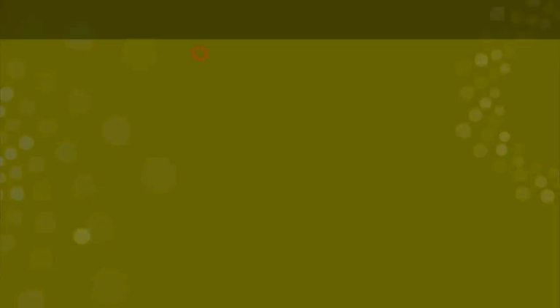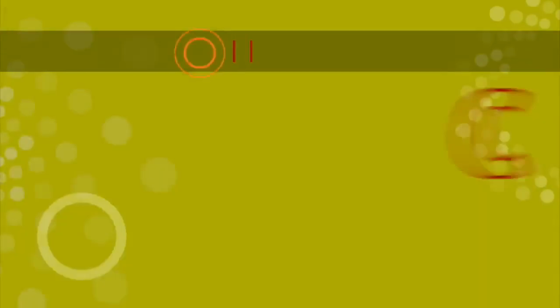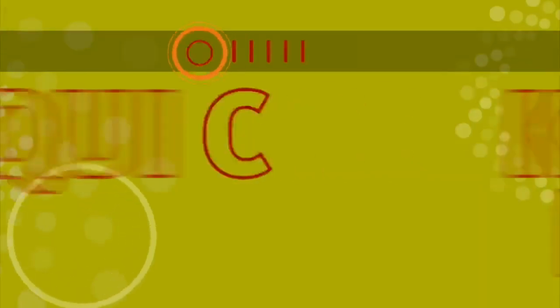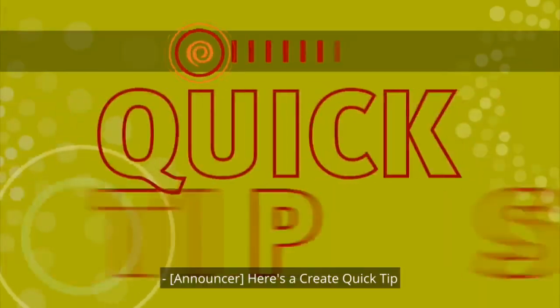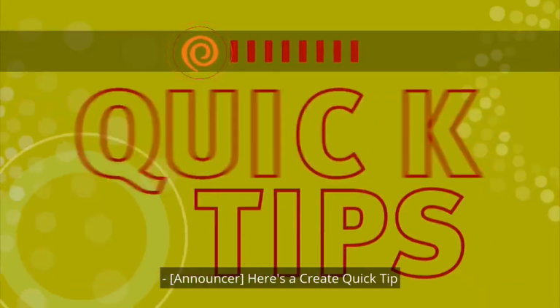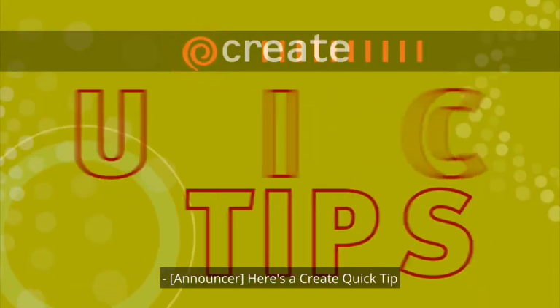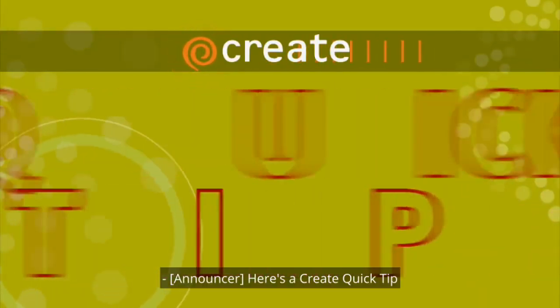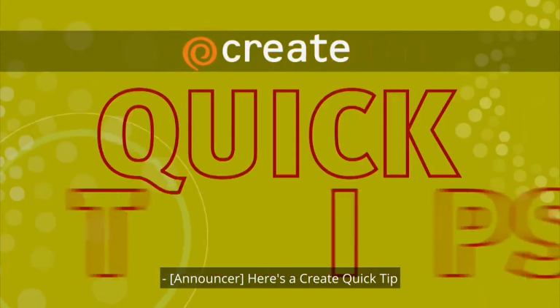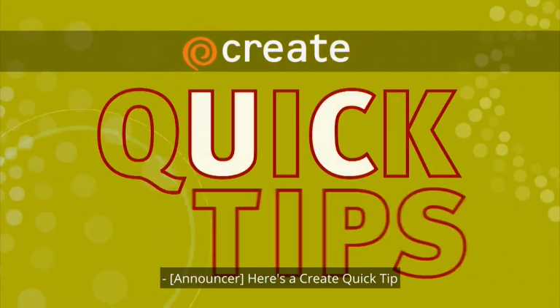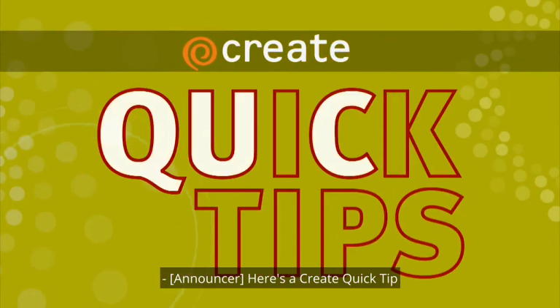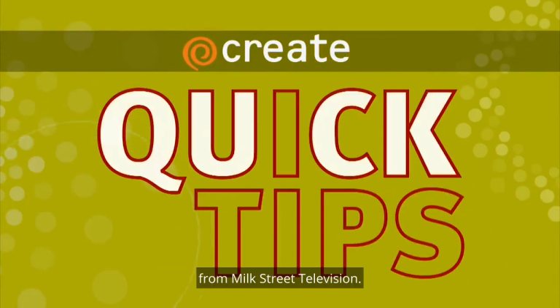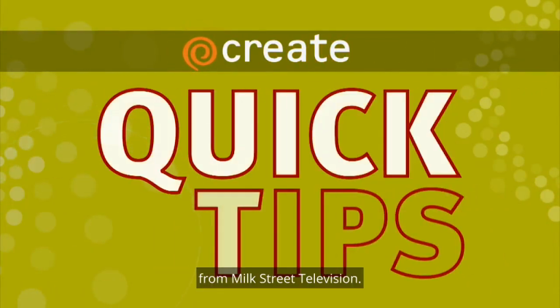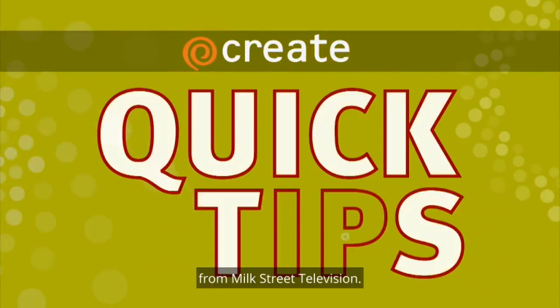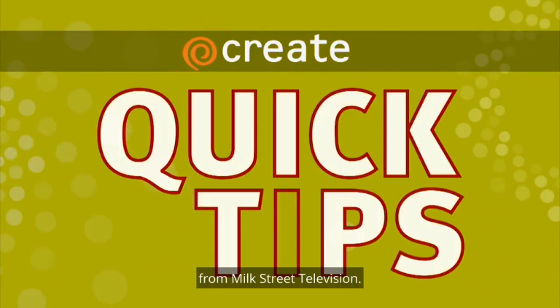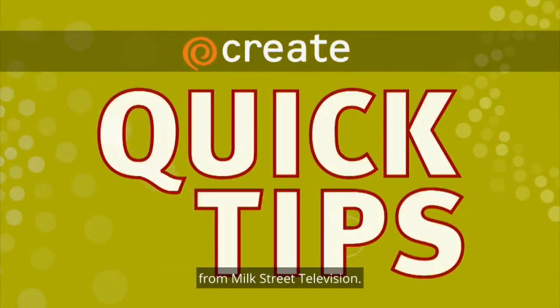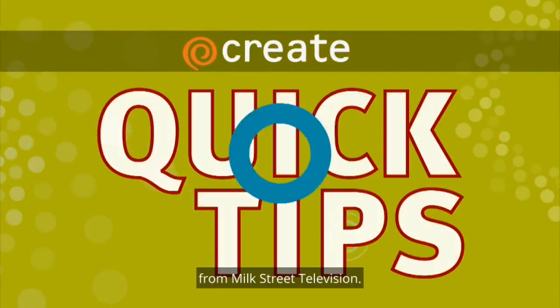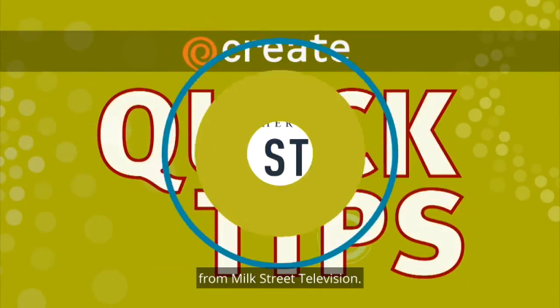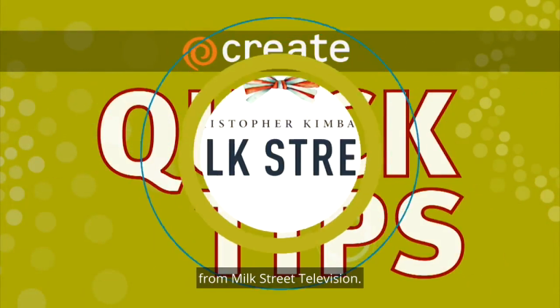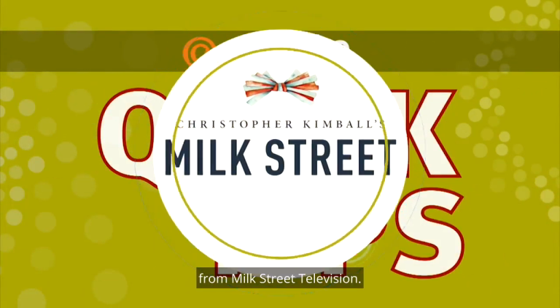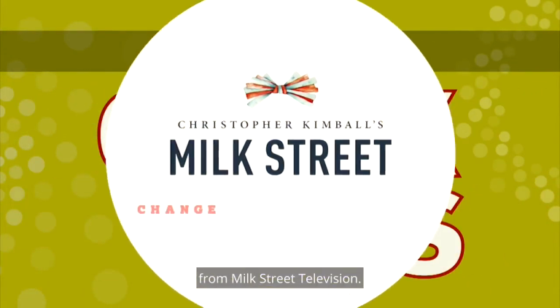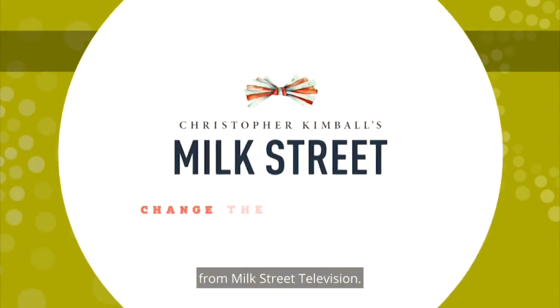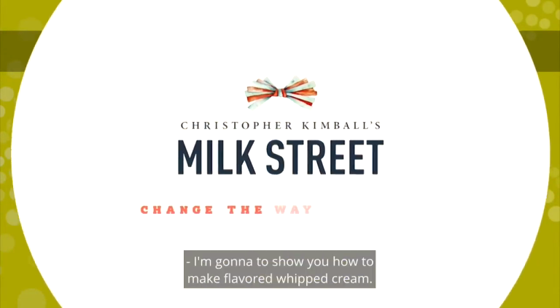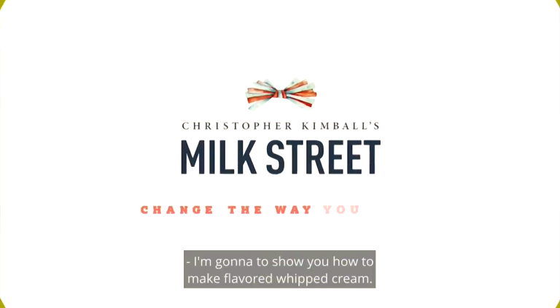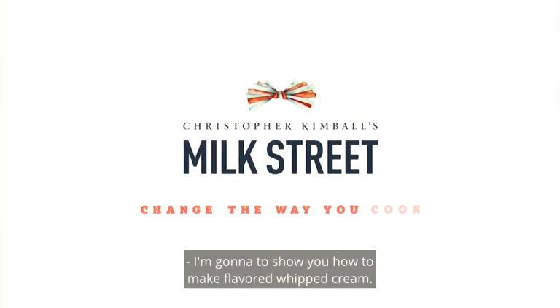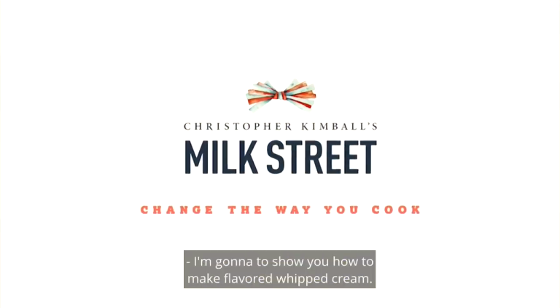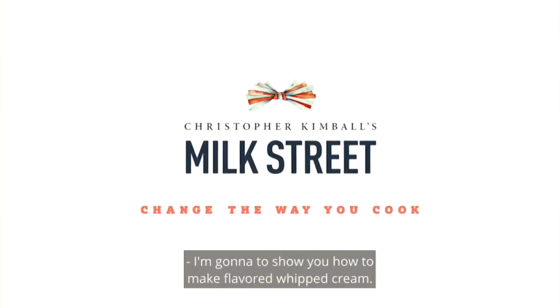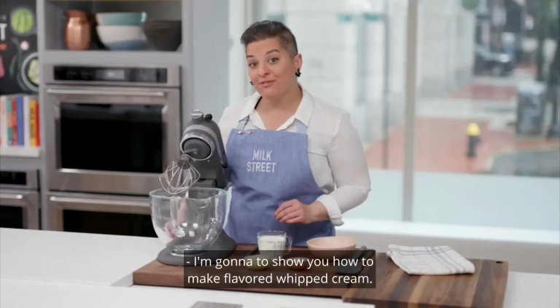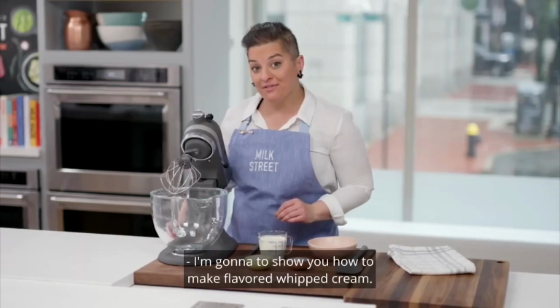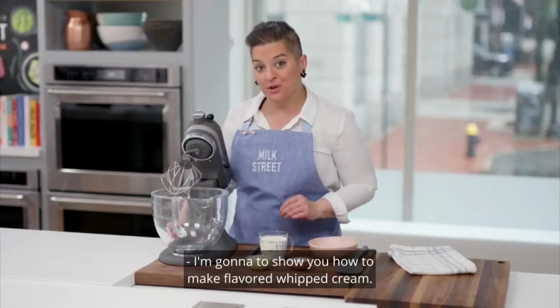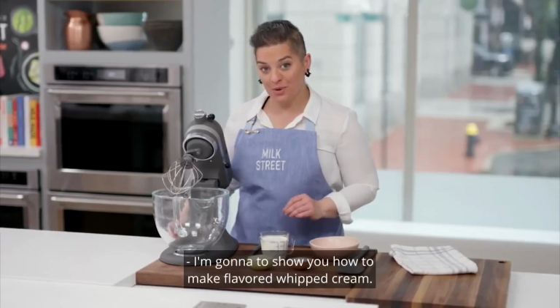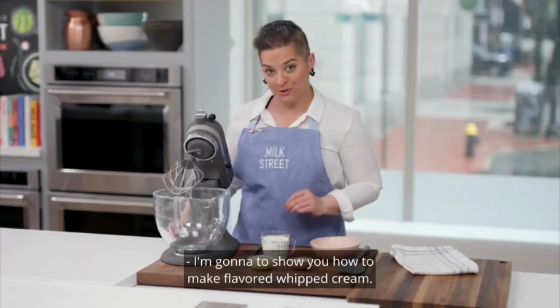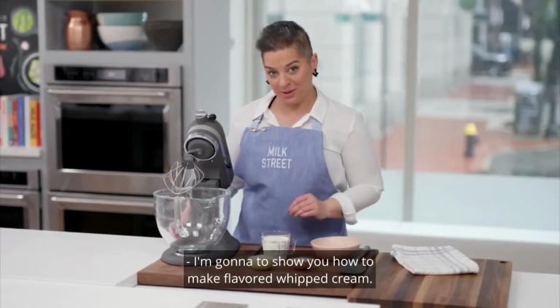Here's a quick tip from Milk Street Television. I'm going to show you how to make flavored whipped cream.